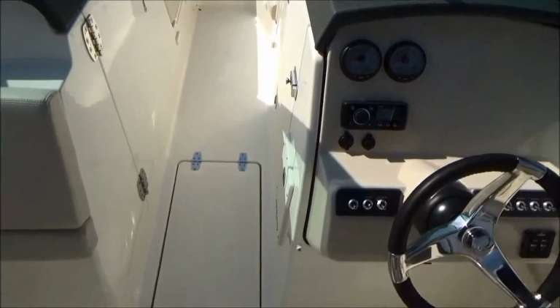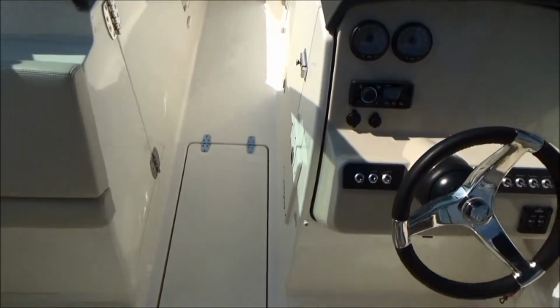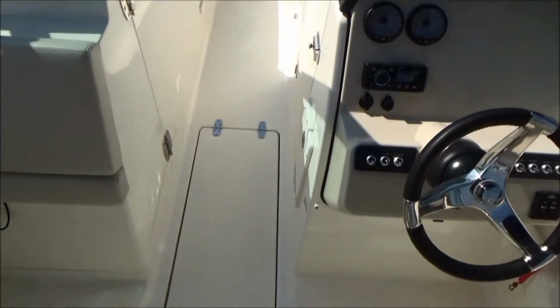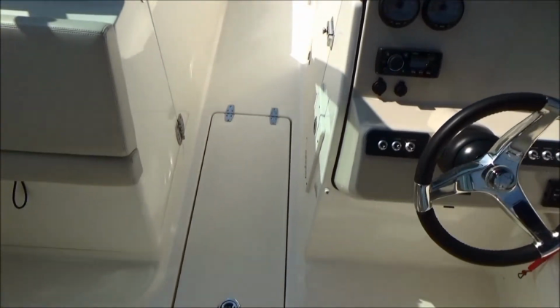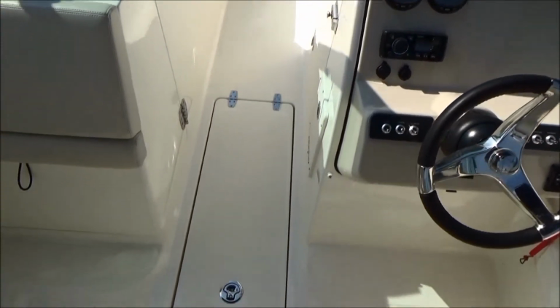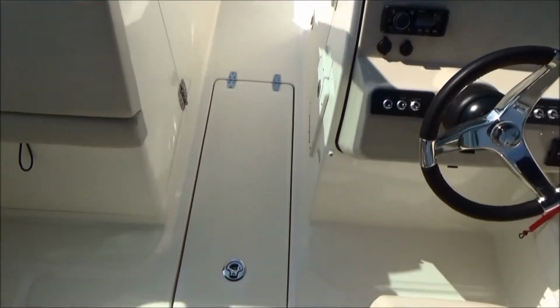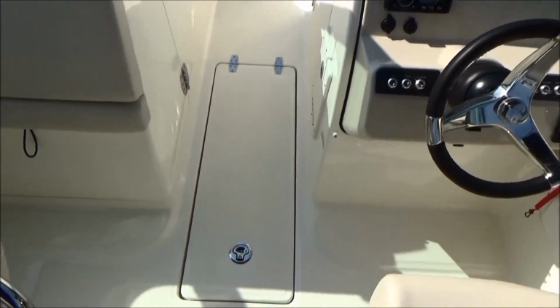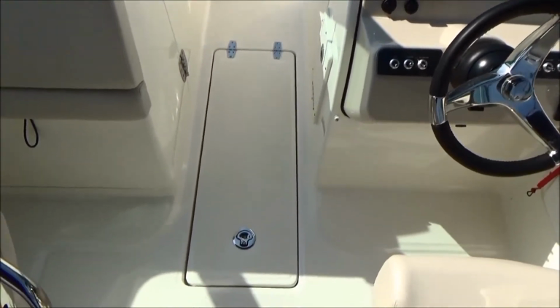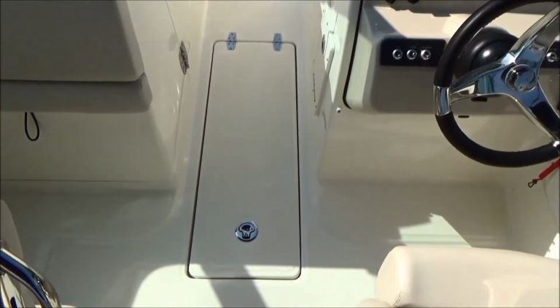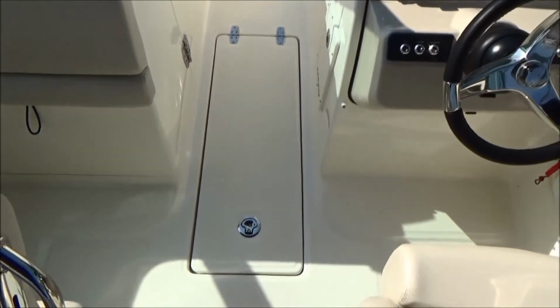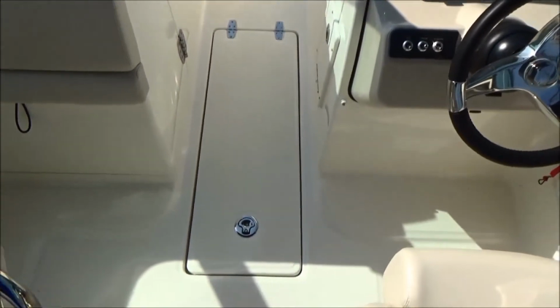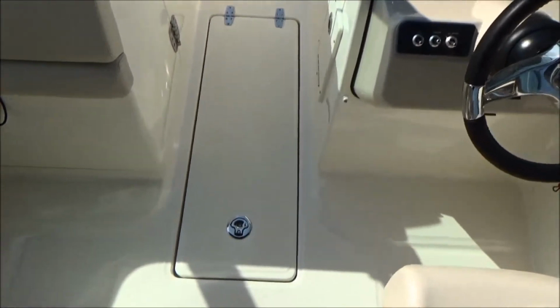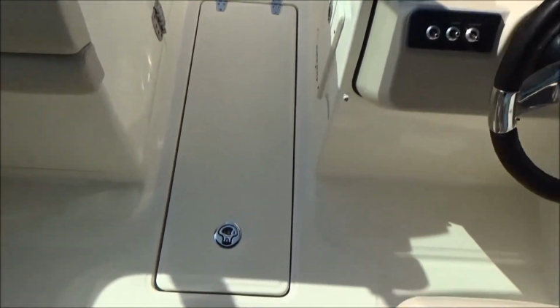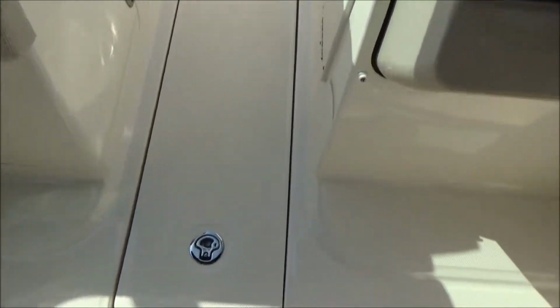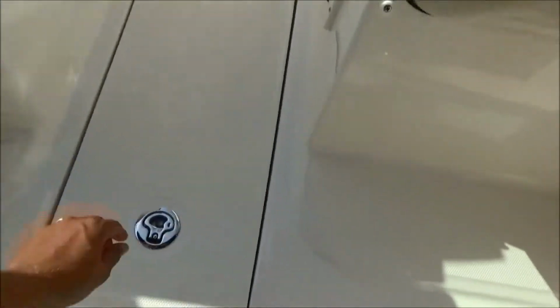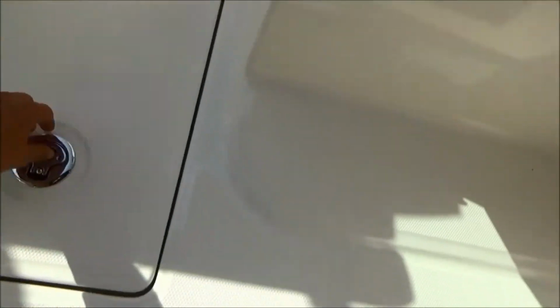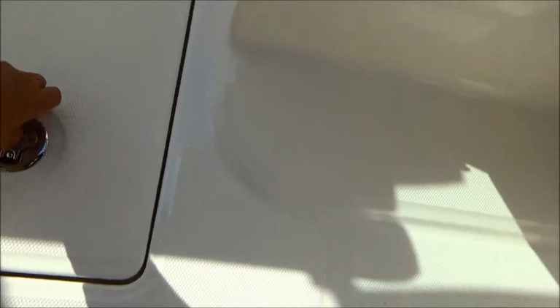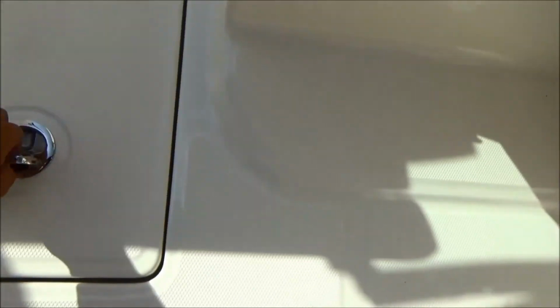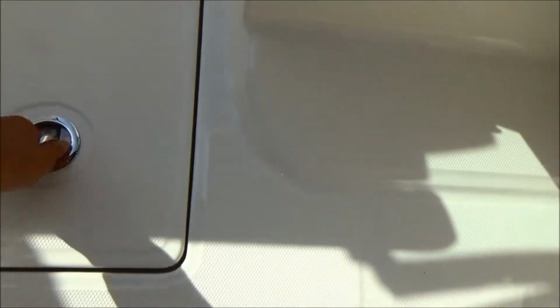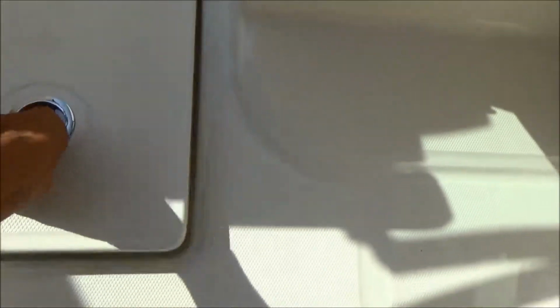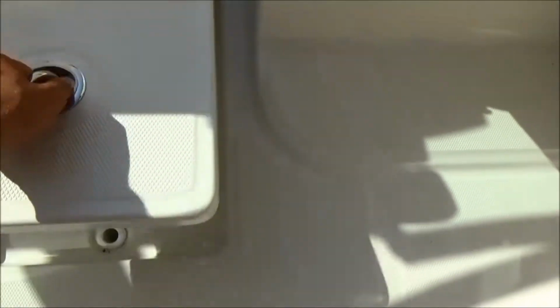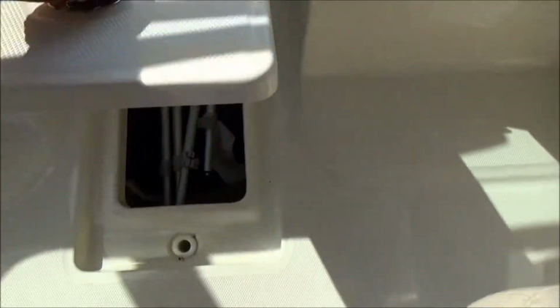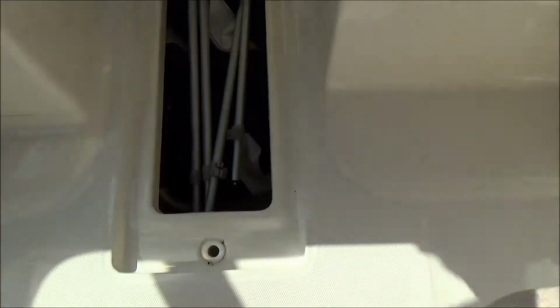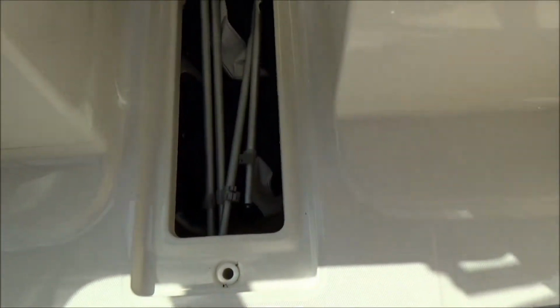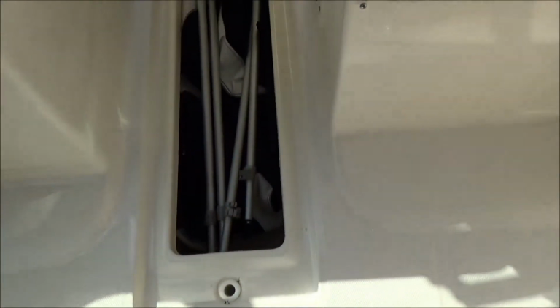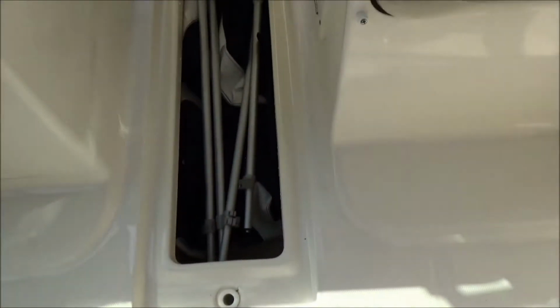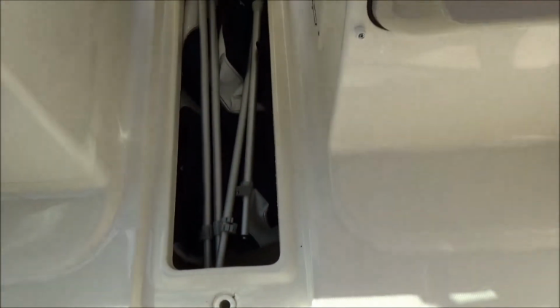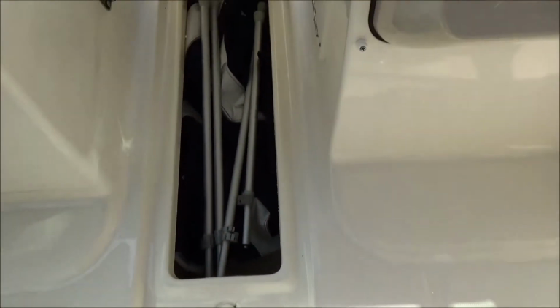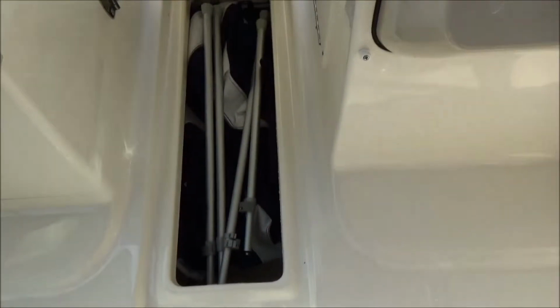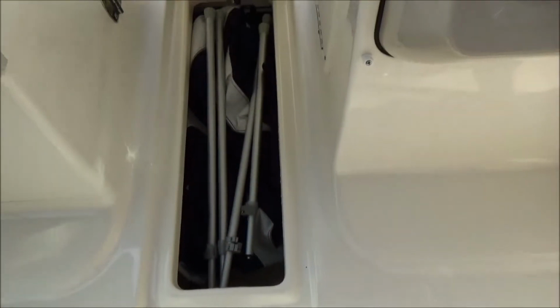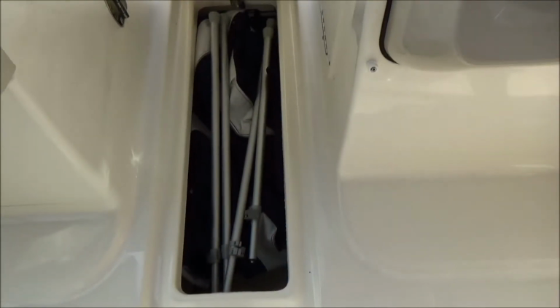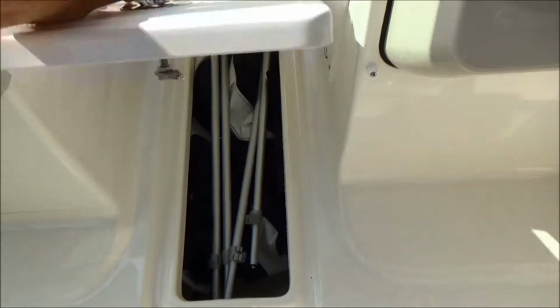In between the dual console we have a ski locker which is lockable — right now the cover is stored in it.